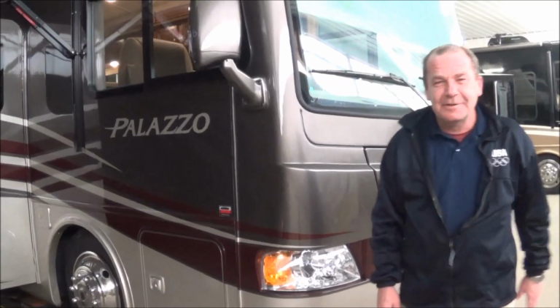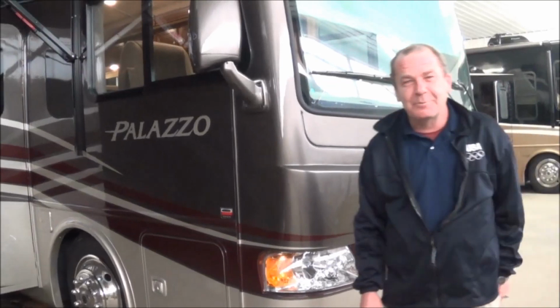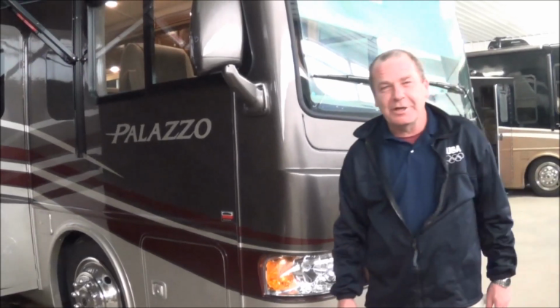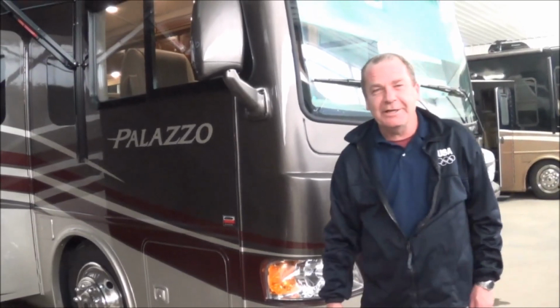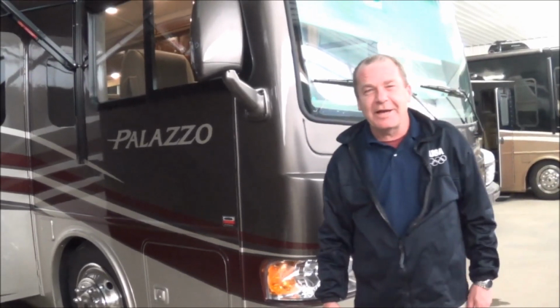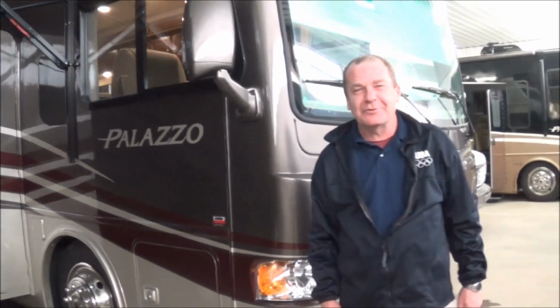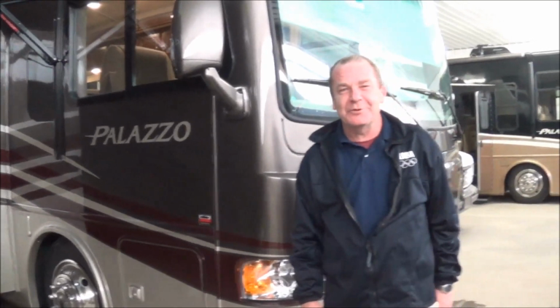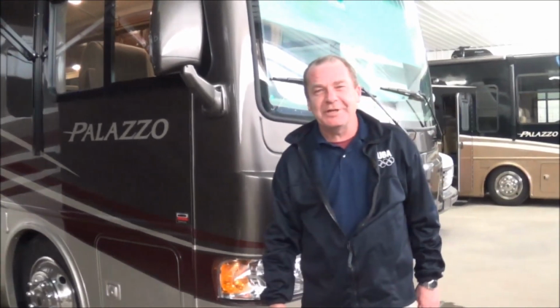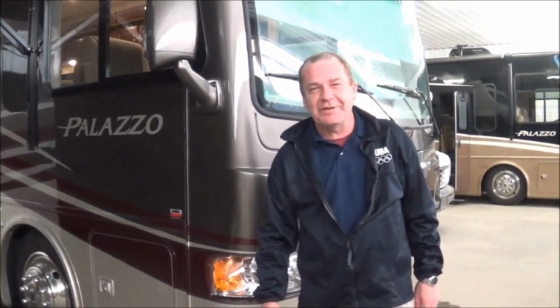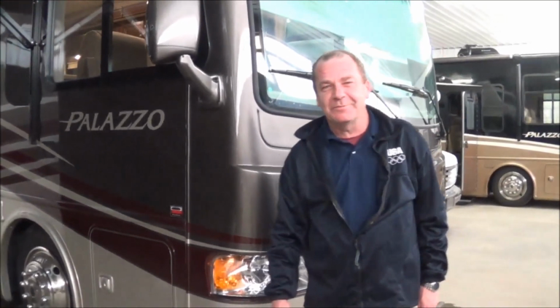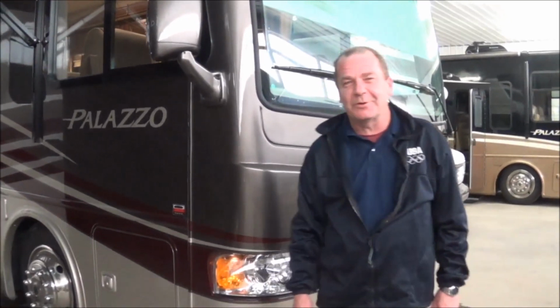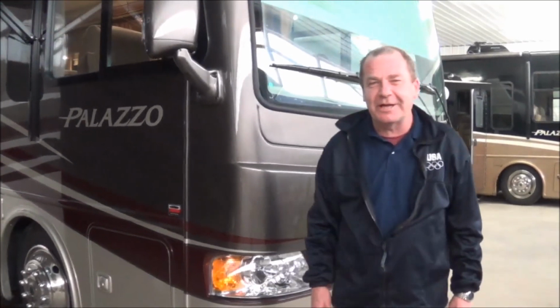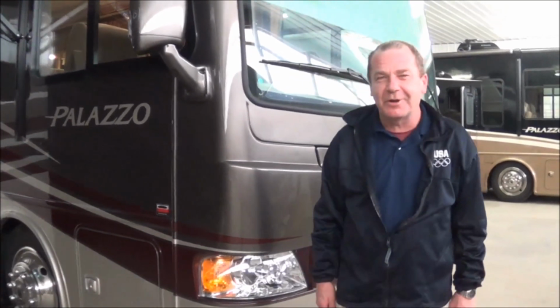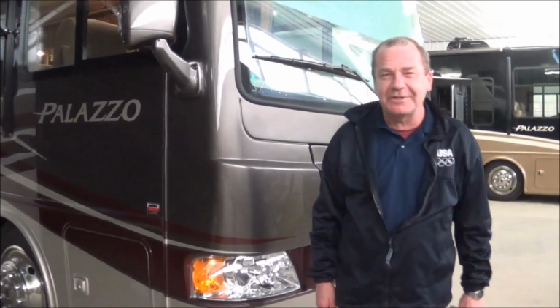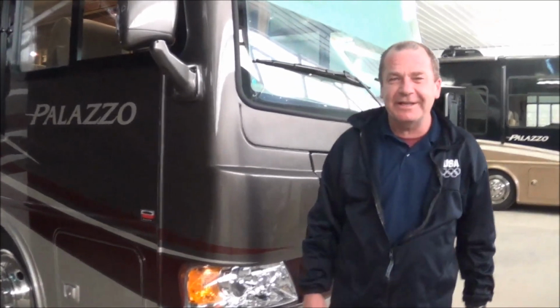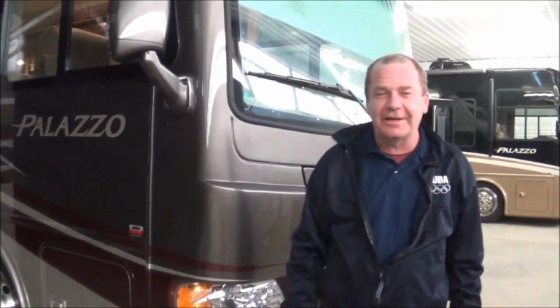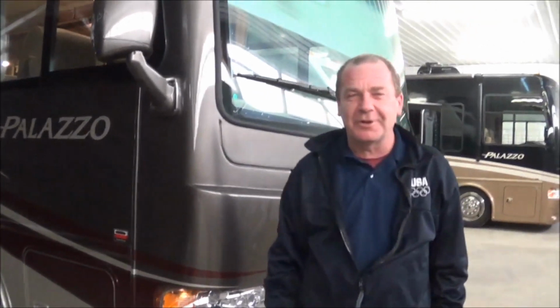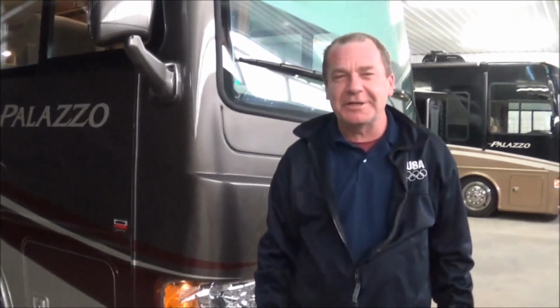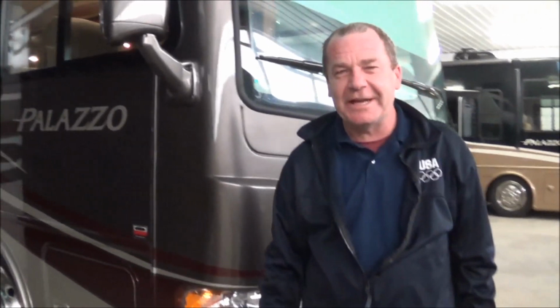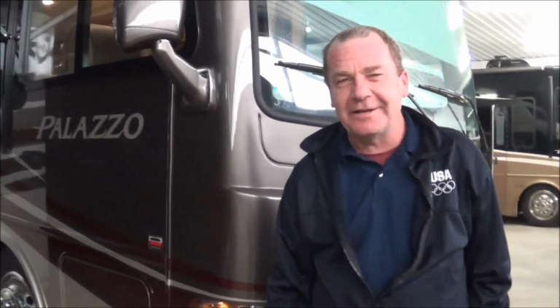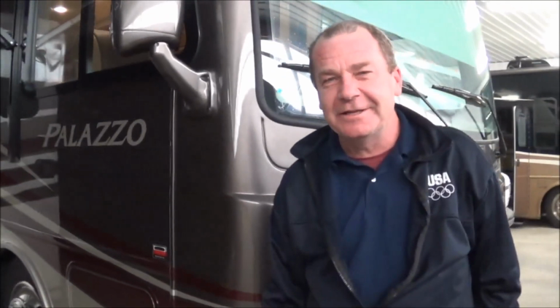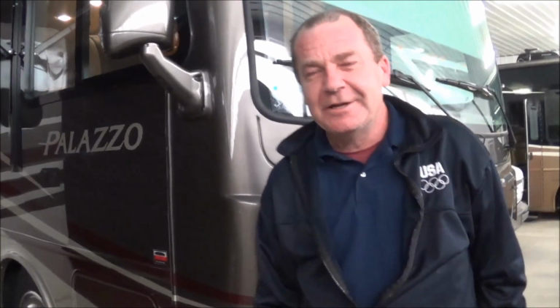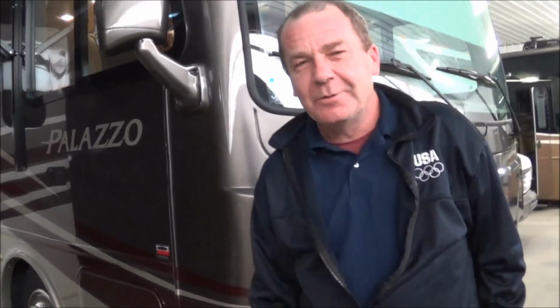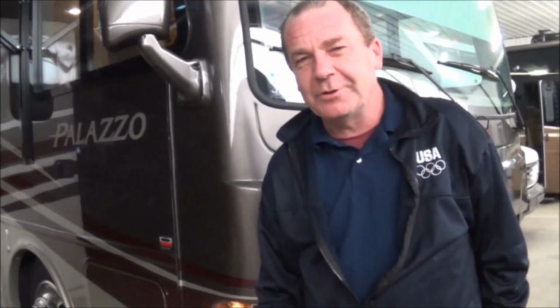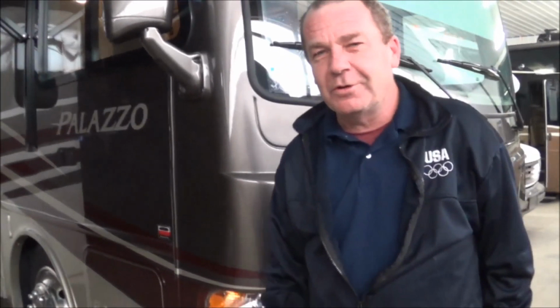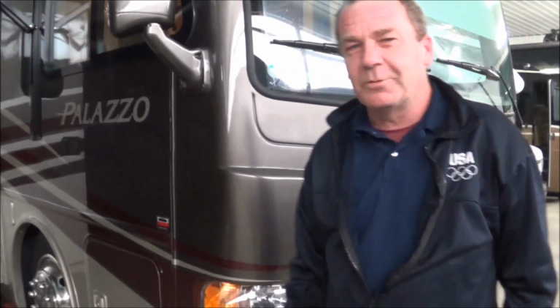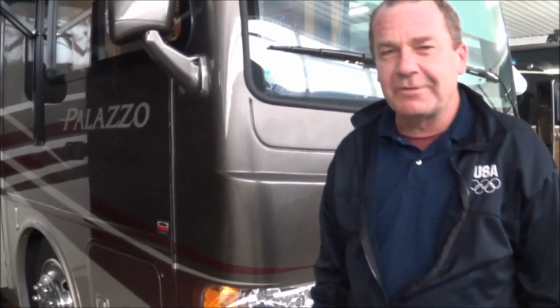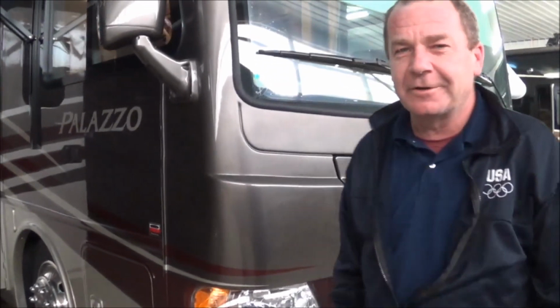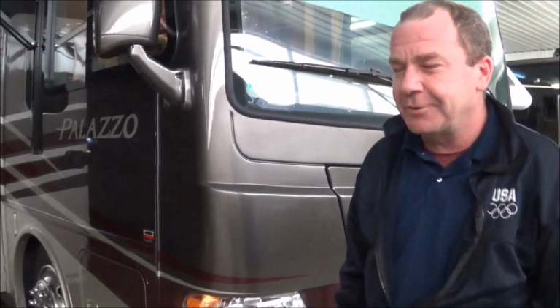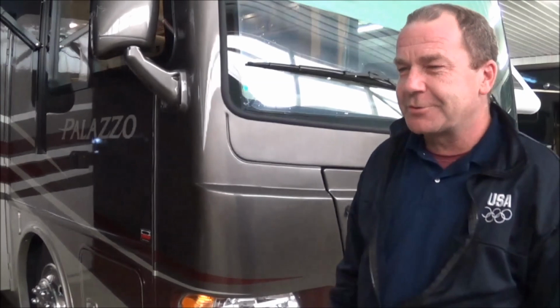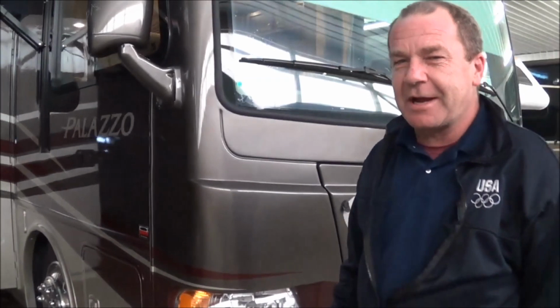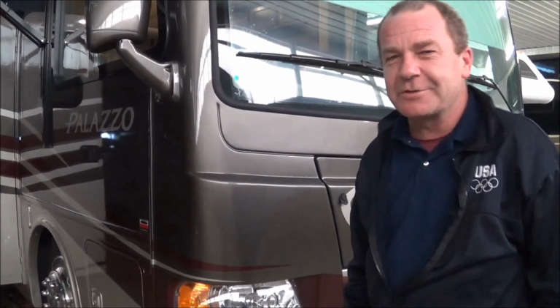Good morning, good afternoon, good evening from Total Value RV in Elkhart, Indiana. I wanted to go over one of our newest arrivals.